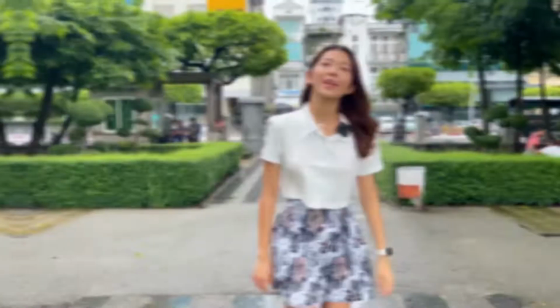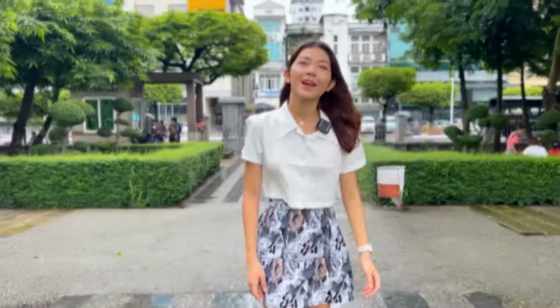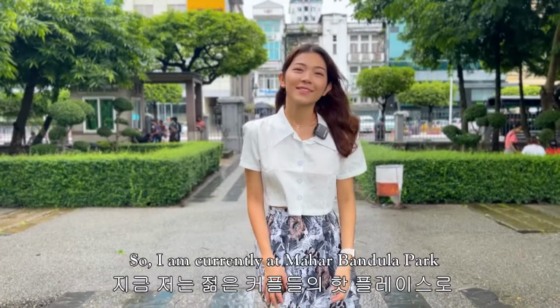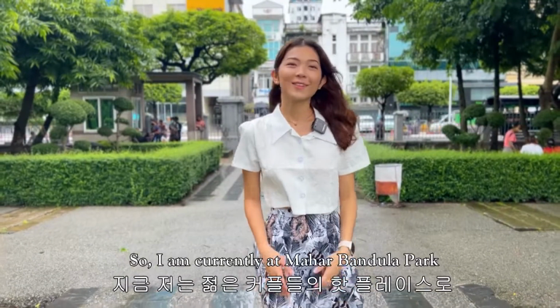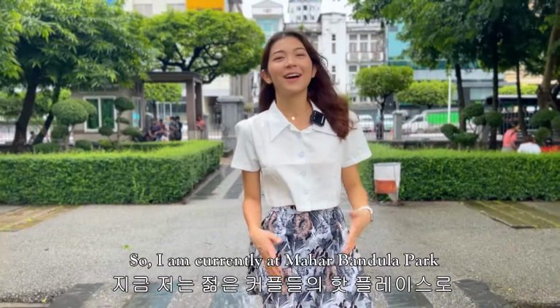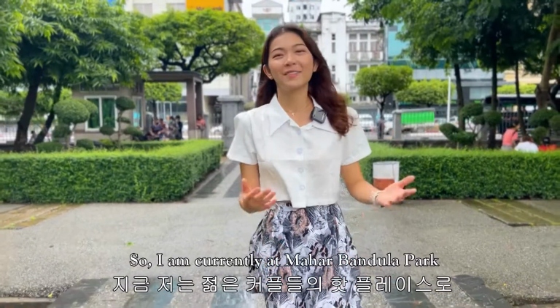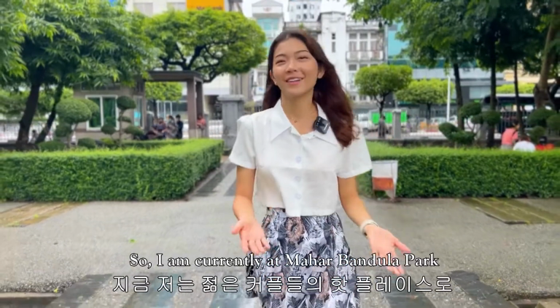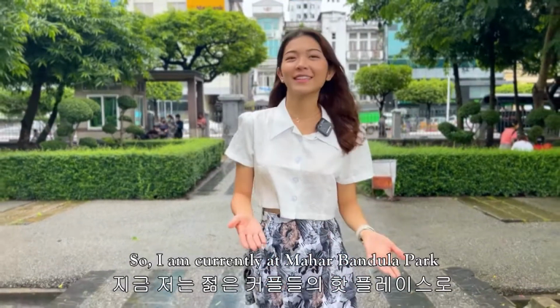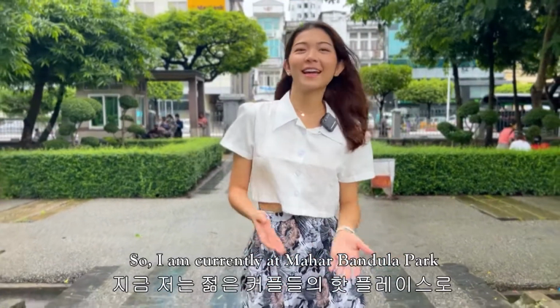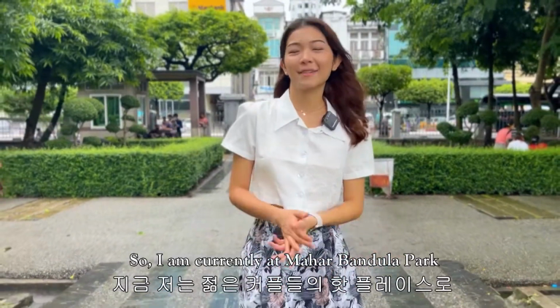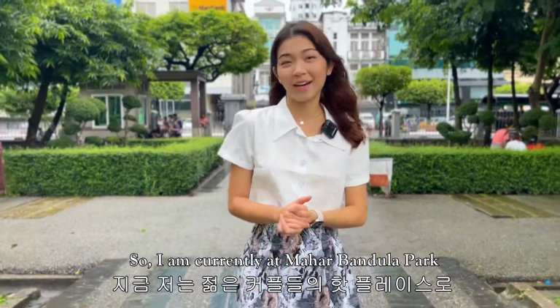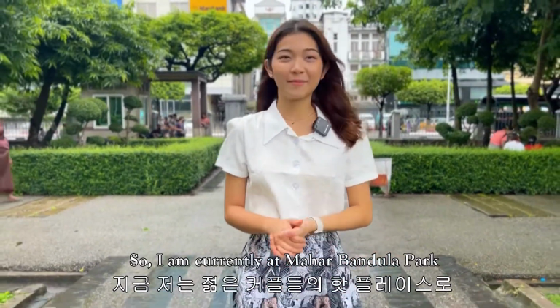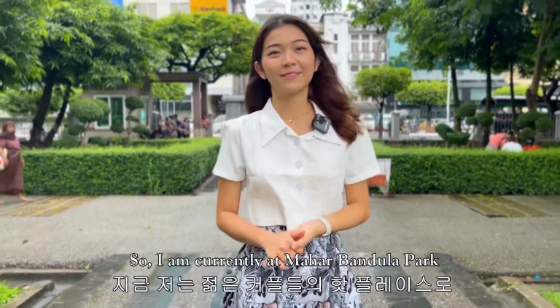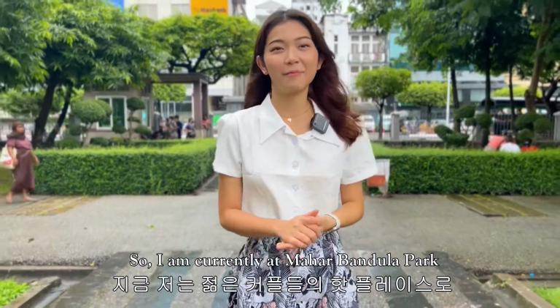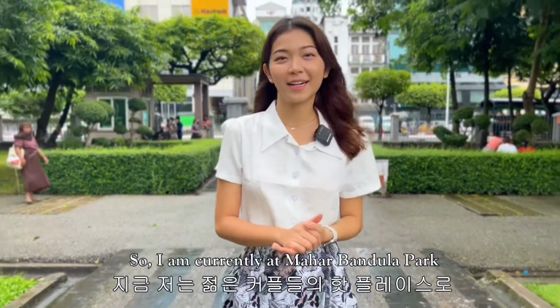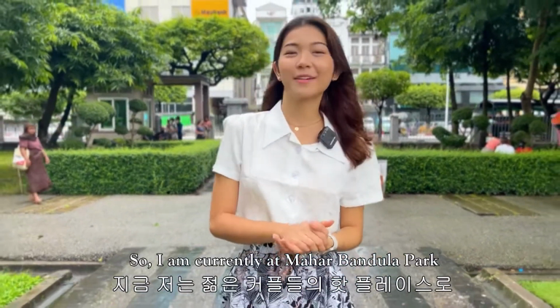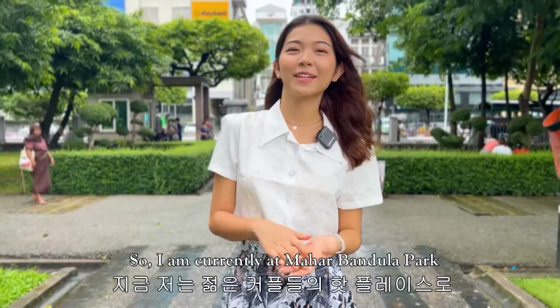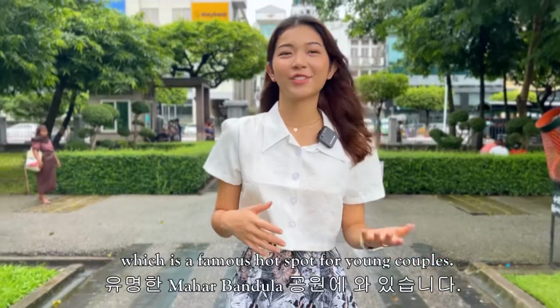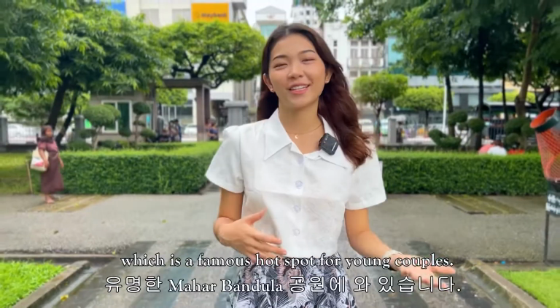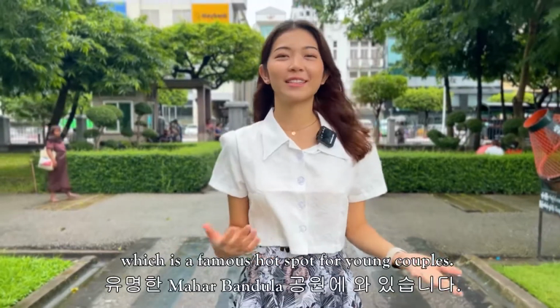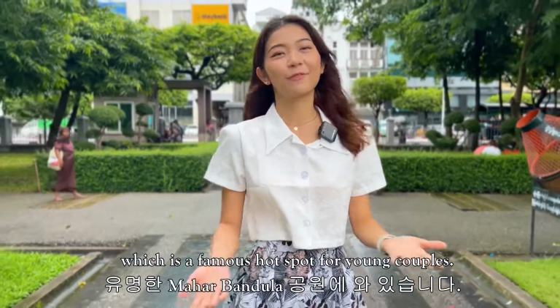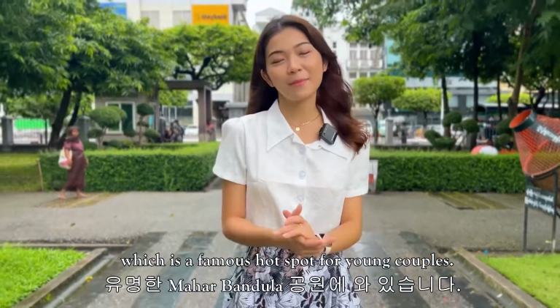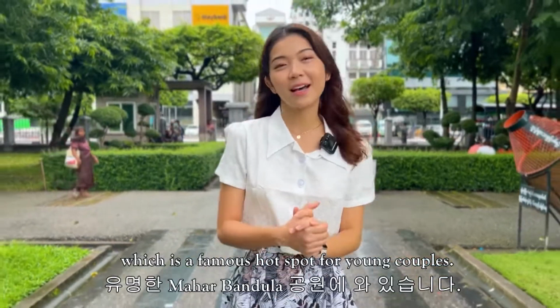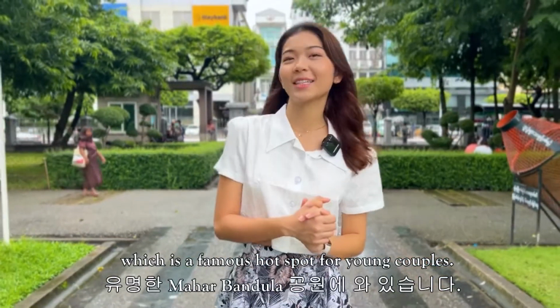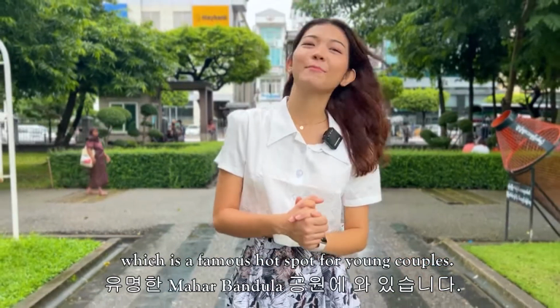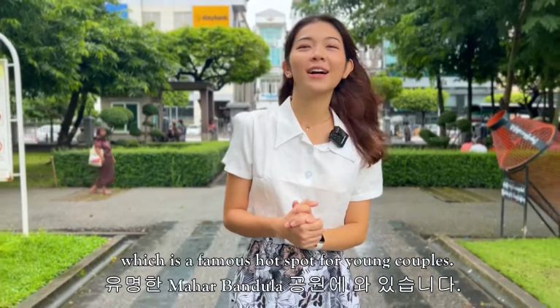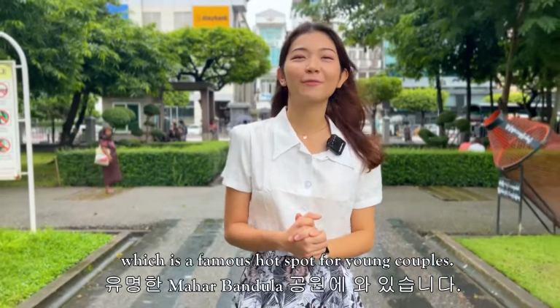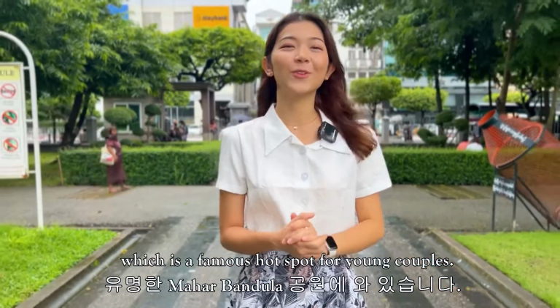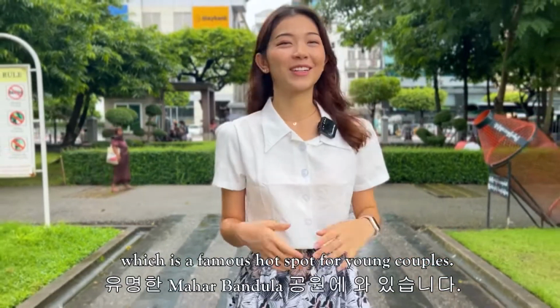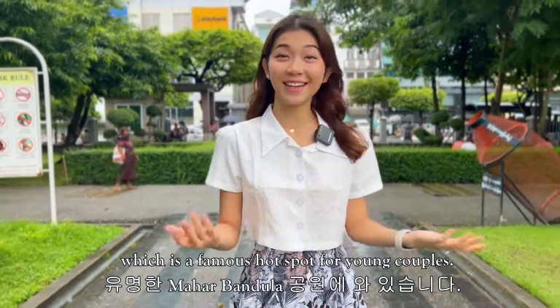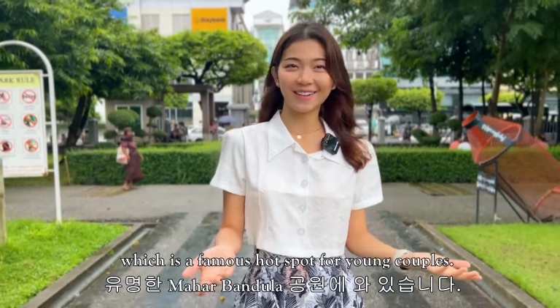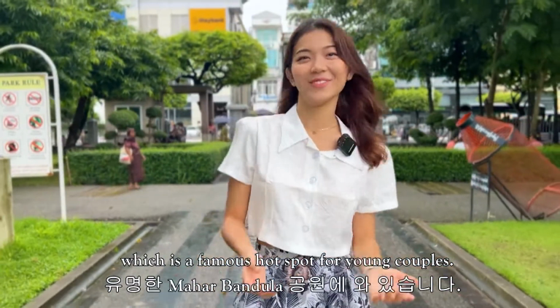So I'm currently at Mahabandula Park, which is a famous hot spot for young couples.